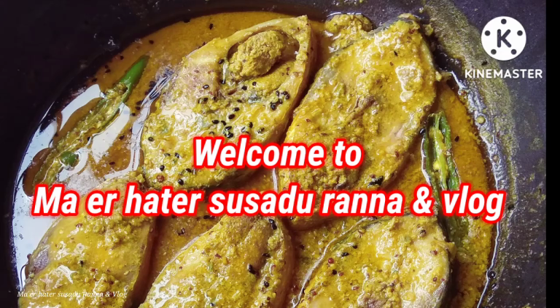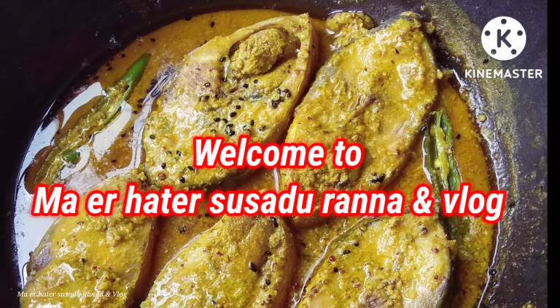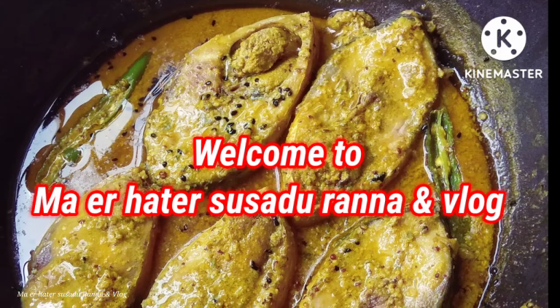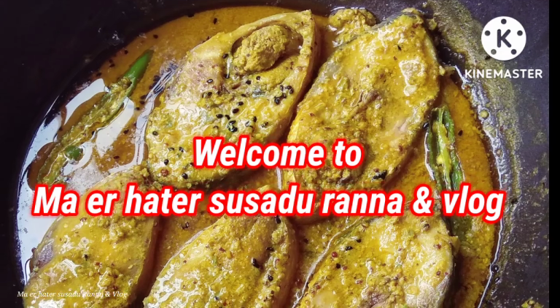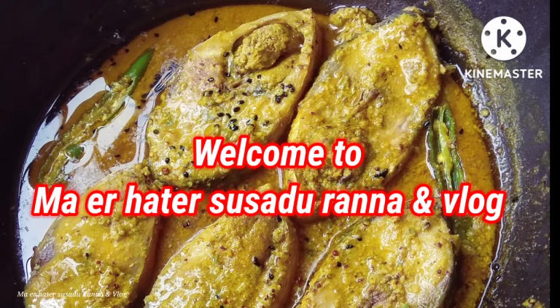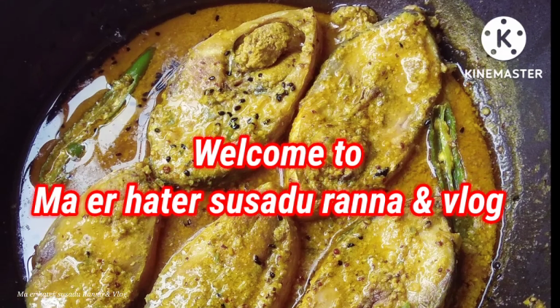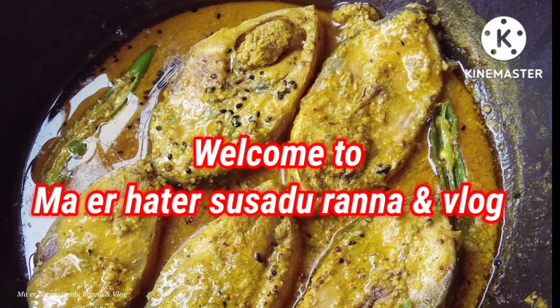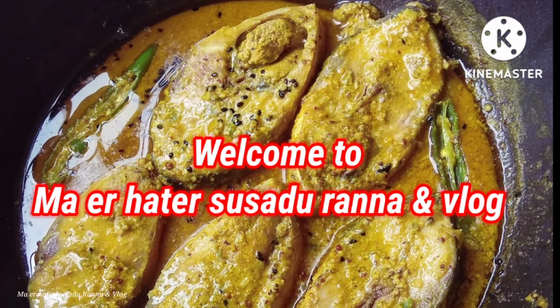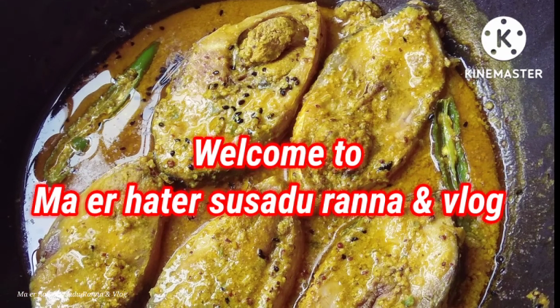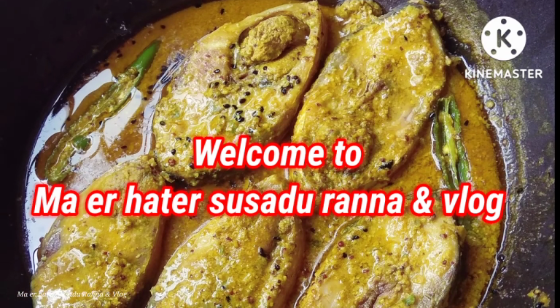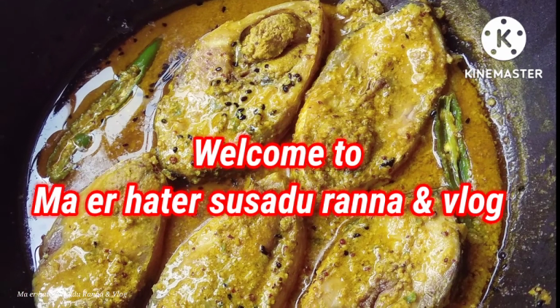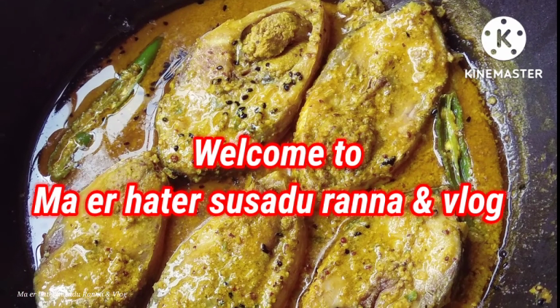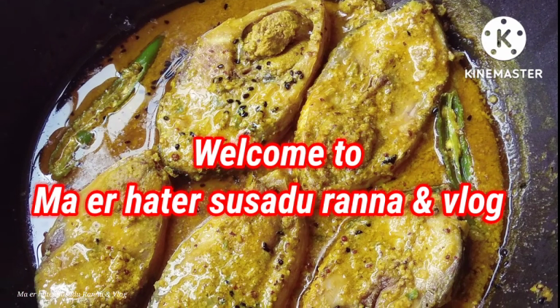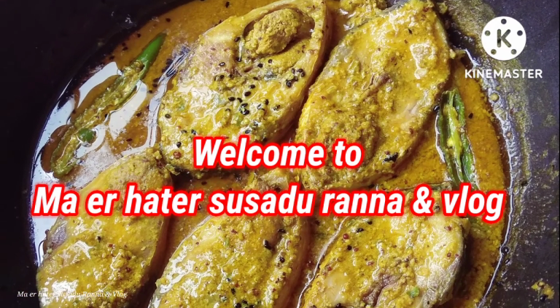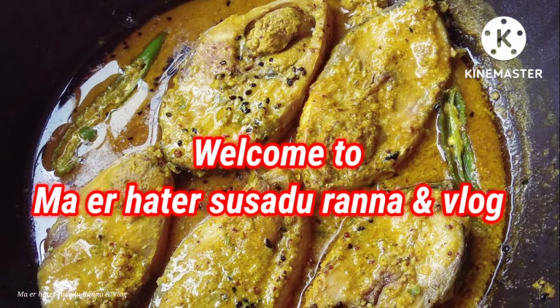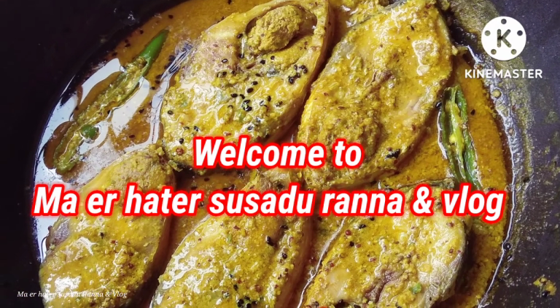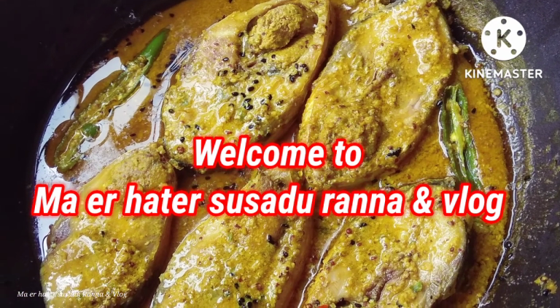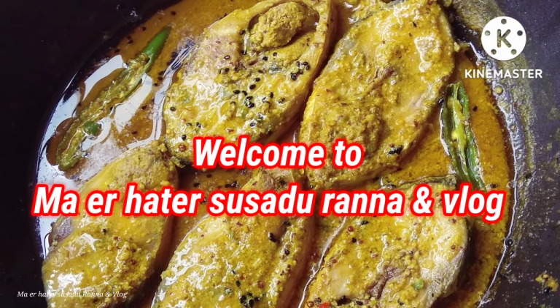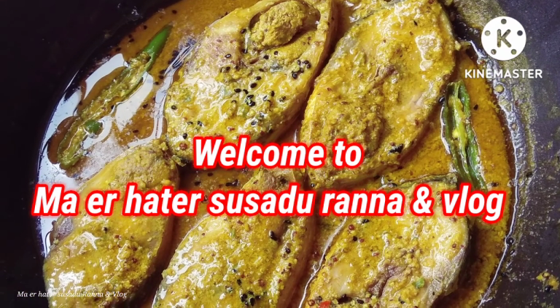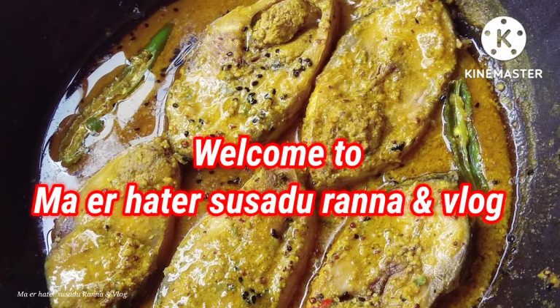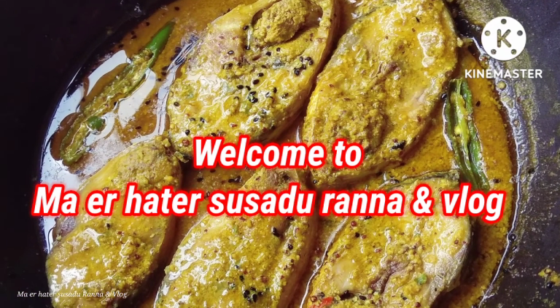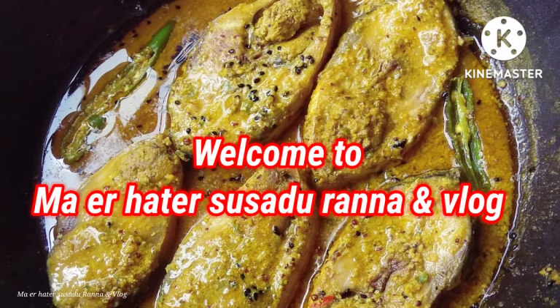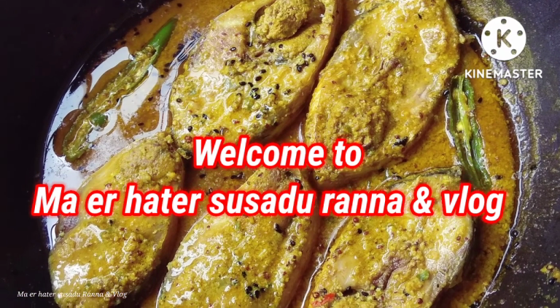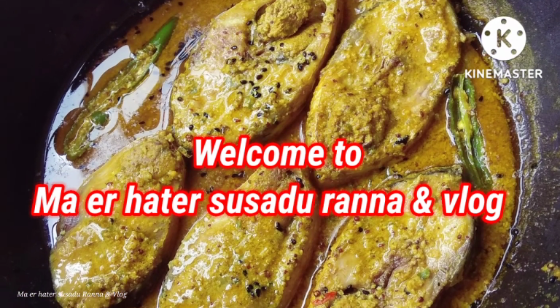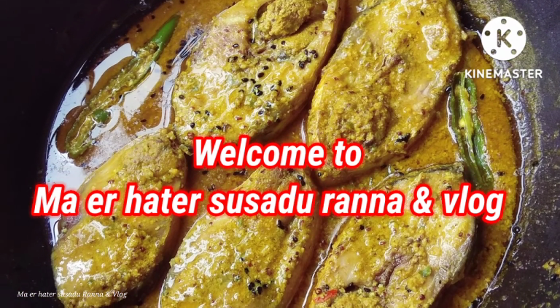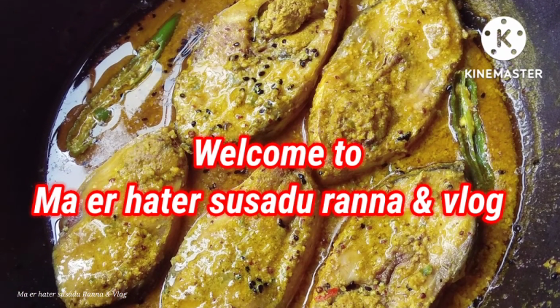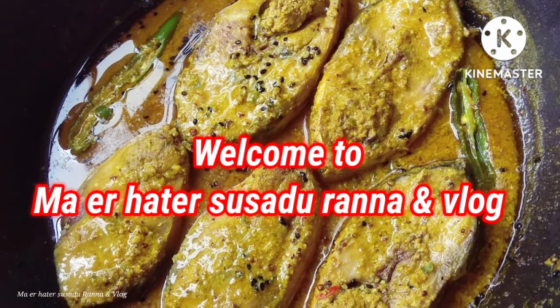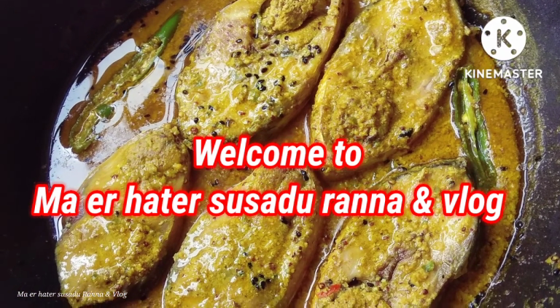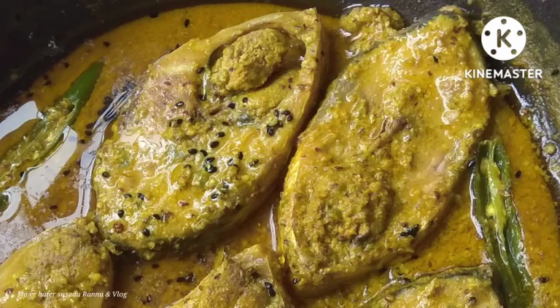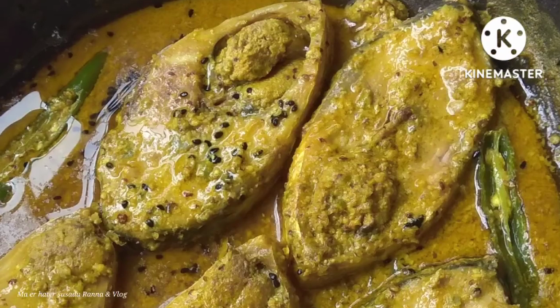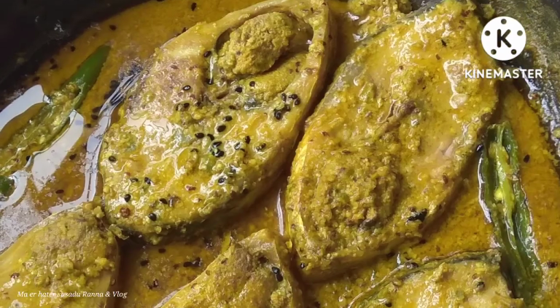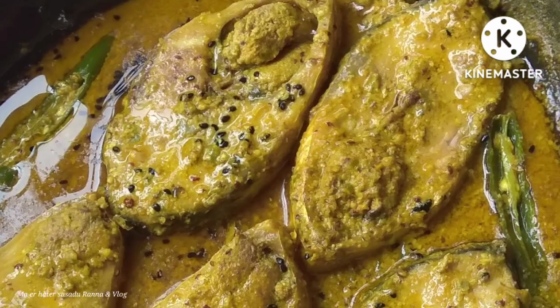Hello everyone, welcome to my channel and I'm going to show you all my videos.